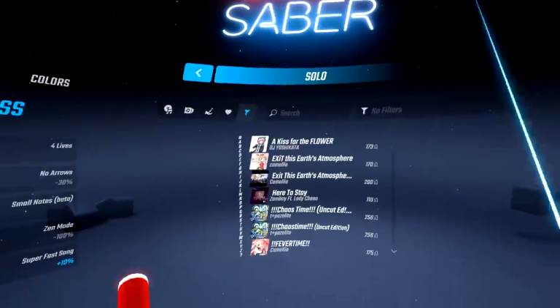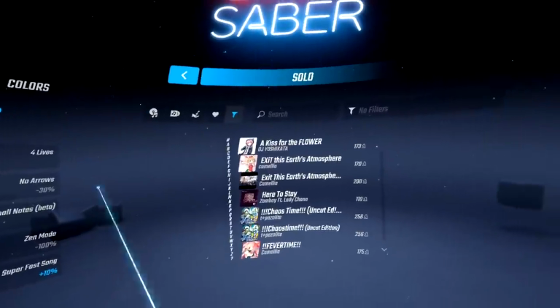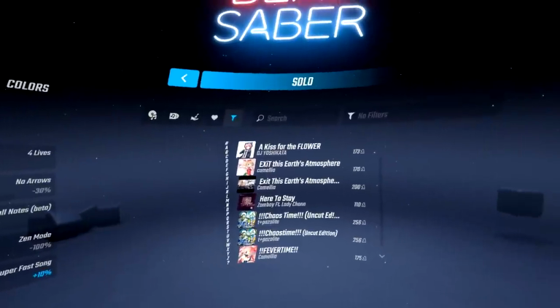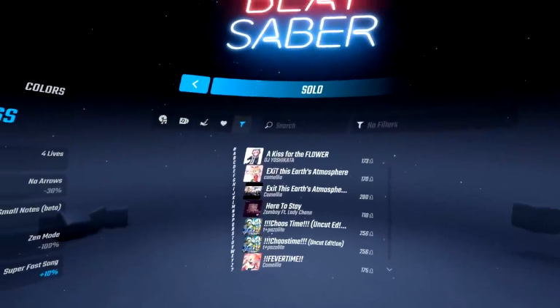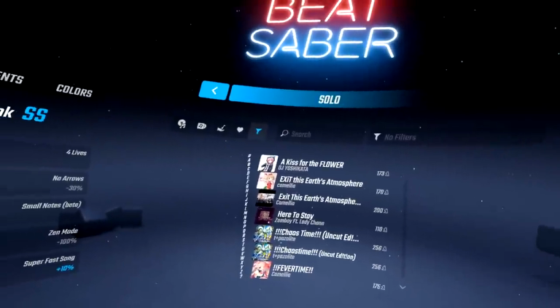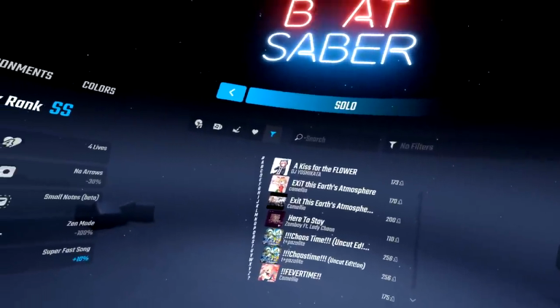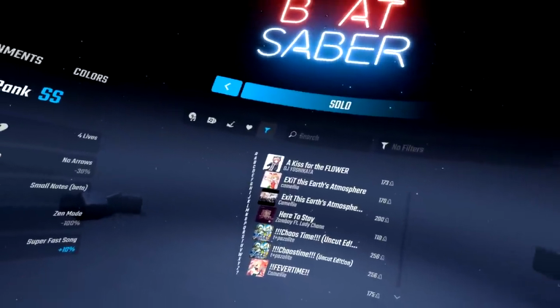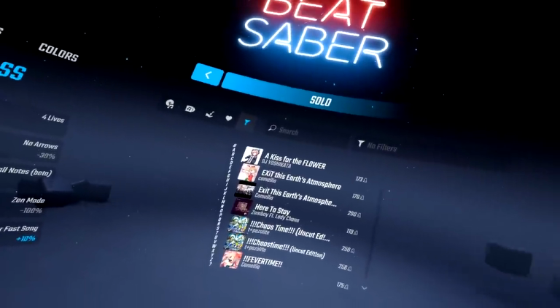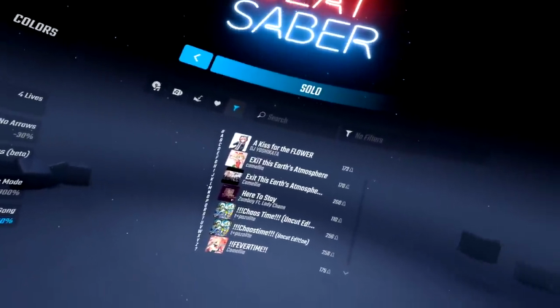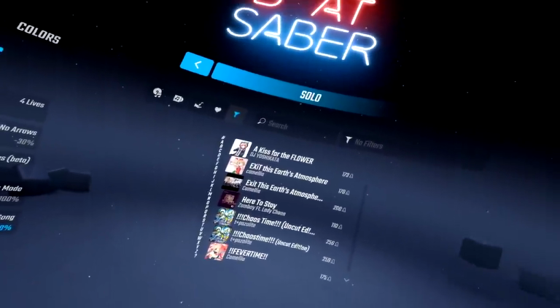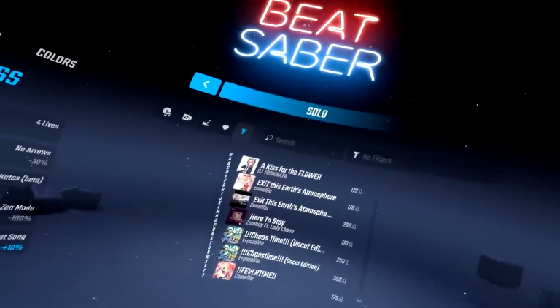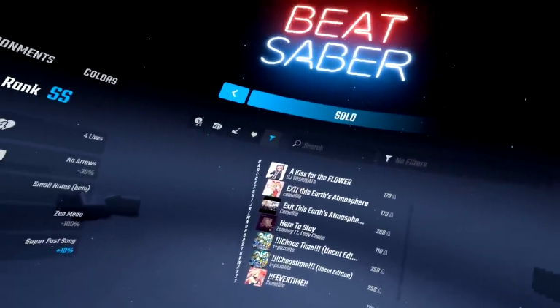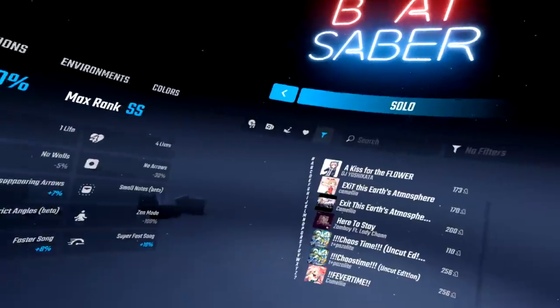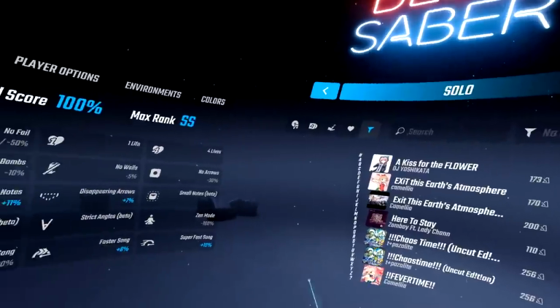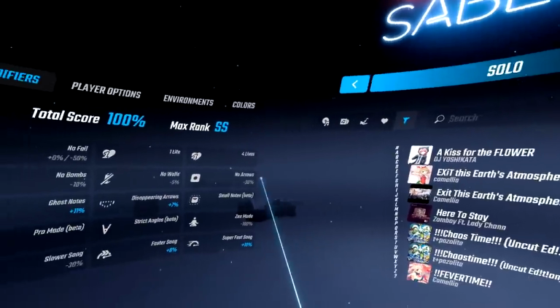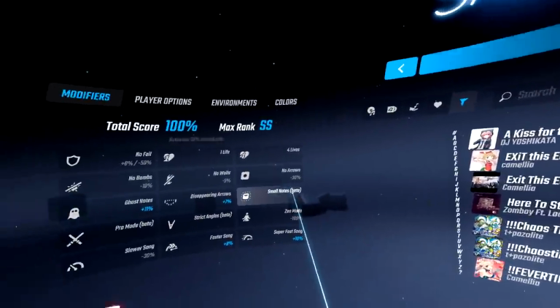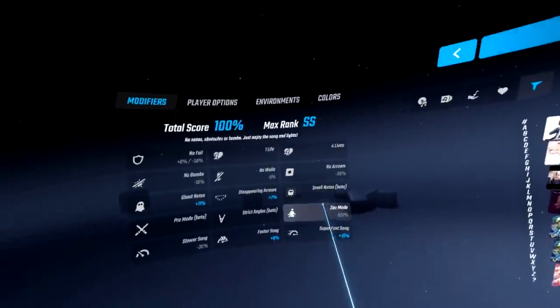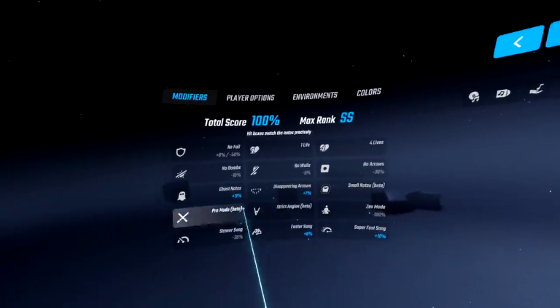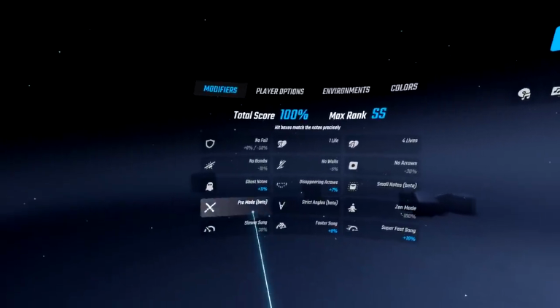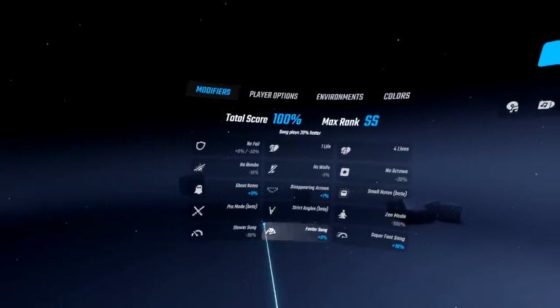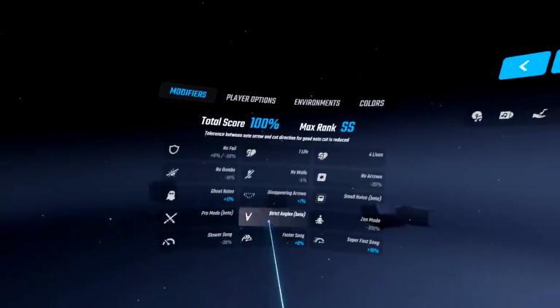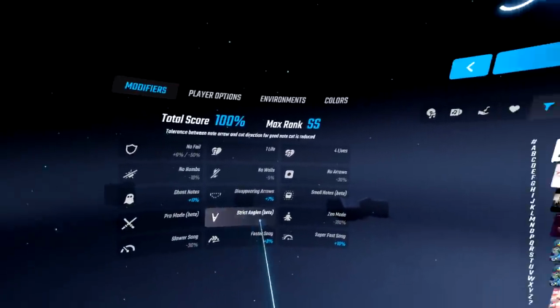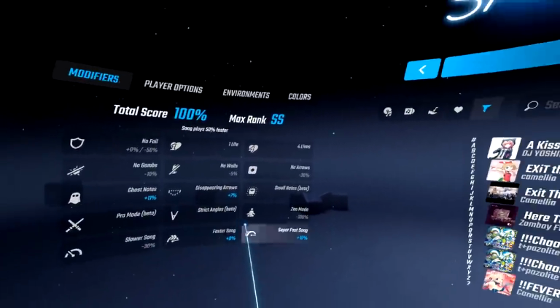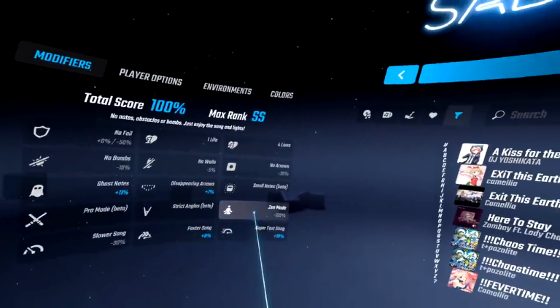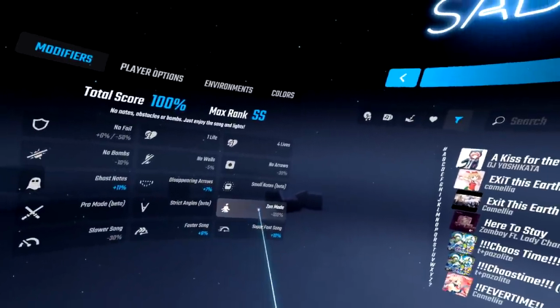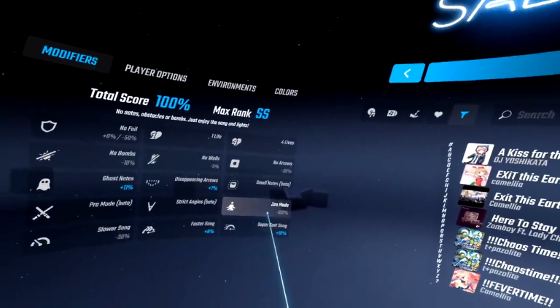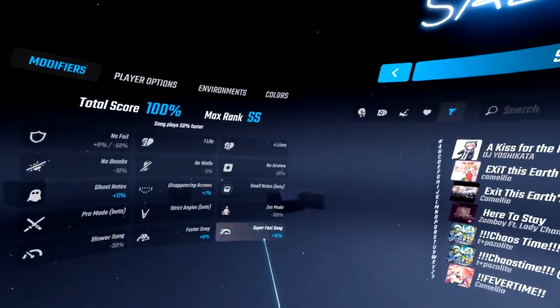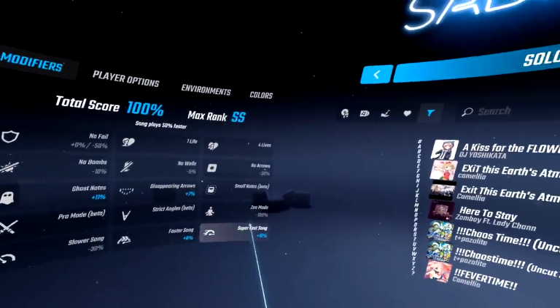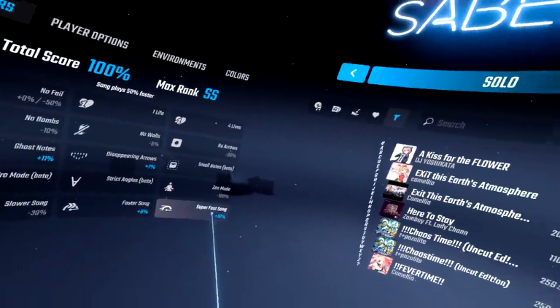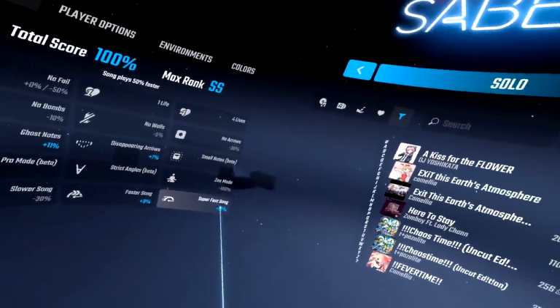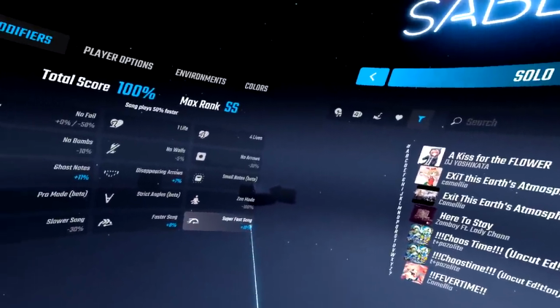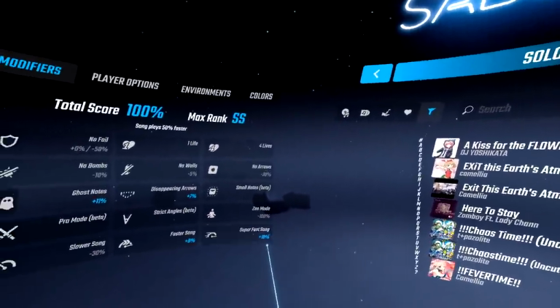With this update the developers added new modifiers: small notes, pro mode, strict angles, zen mode, and super fast songs. We're going to be going over all of them.